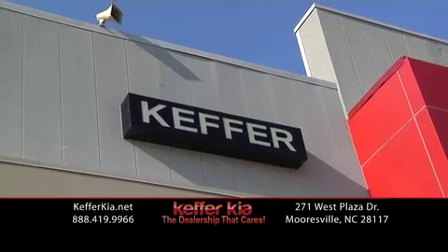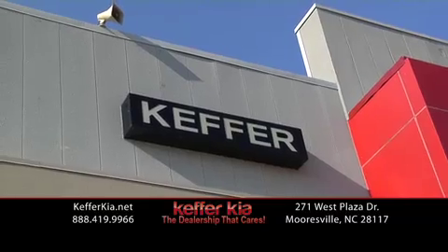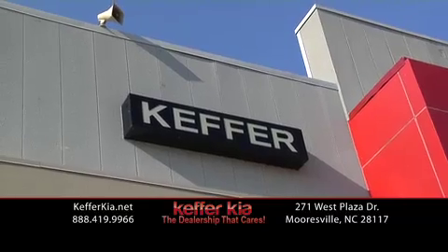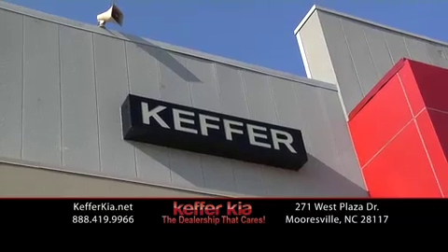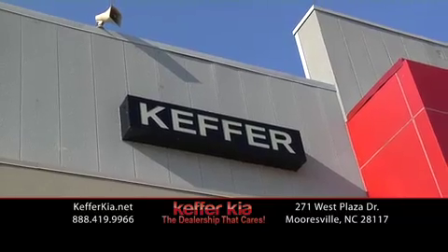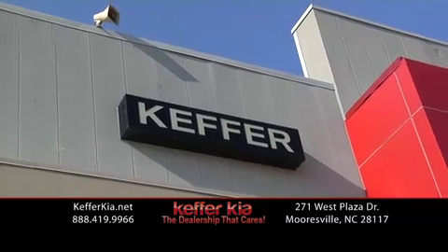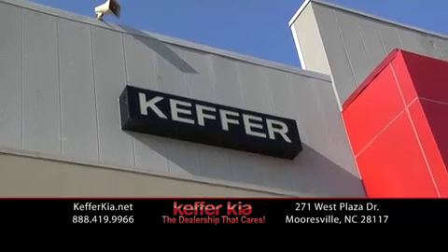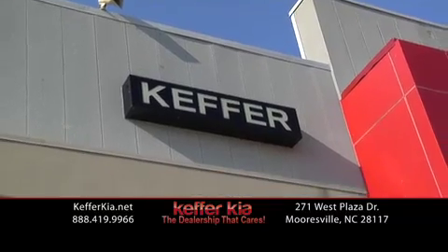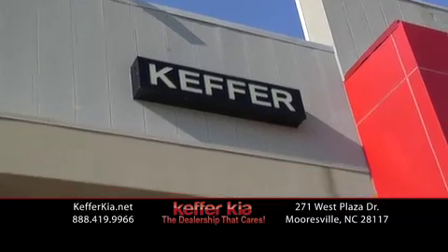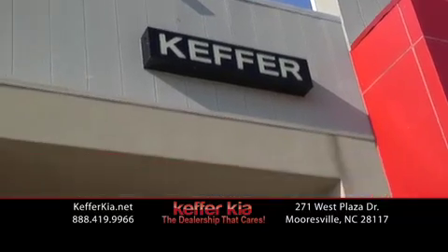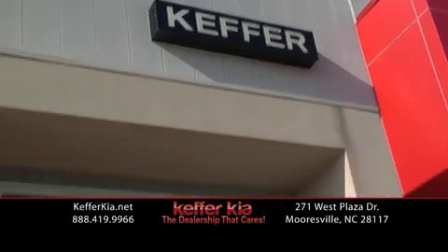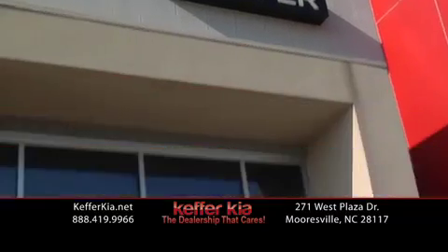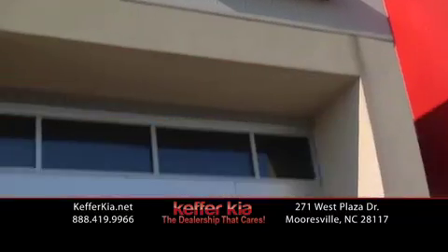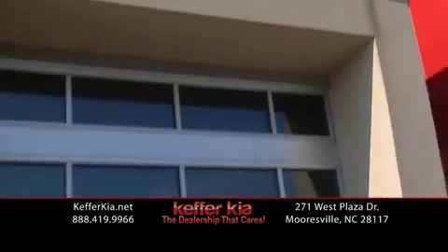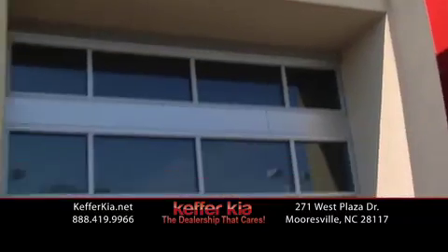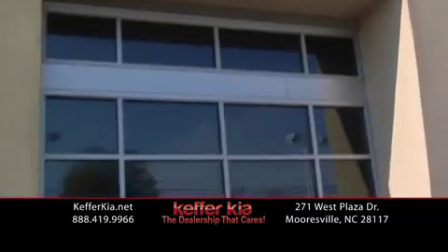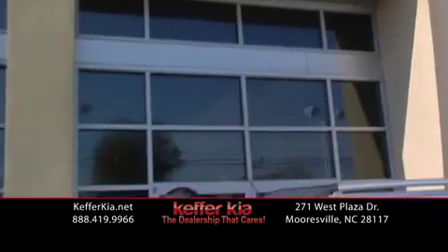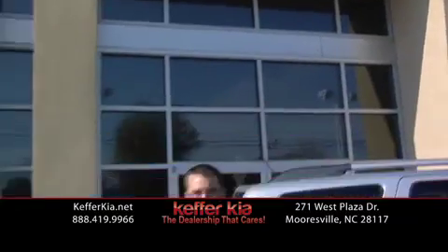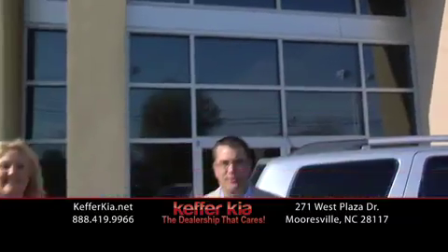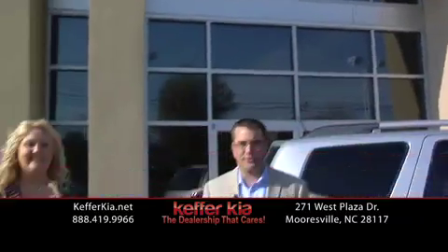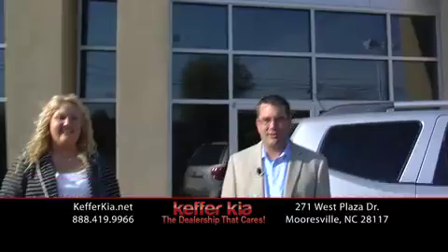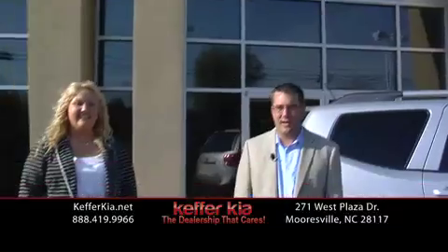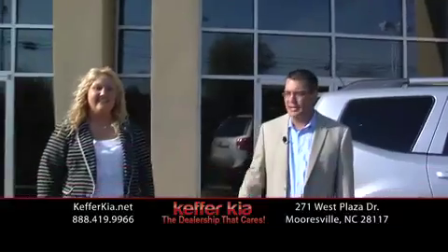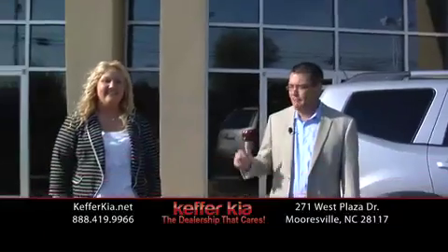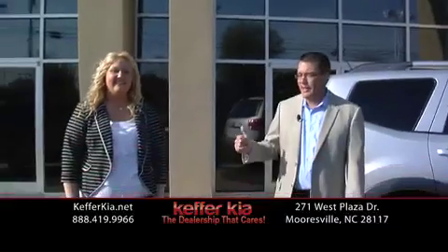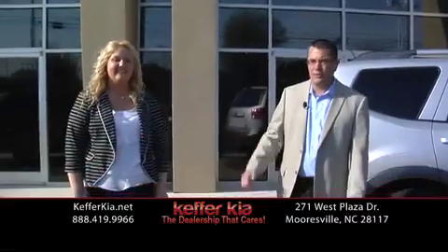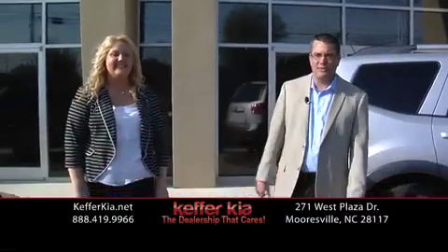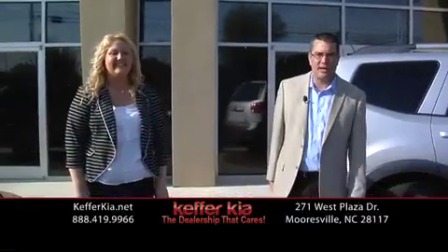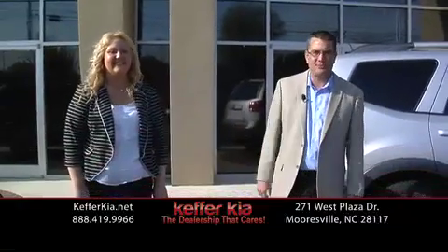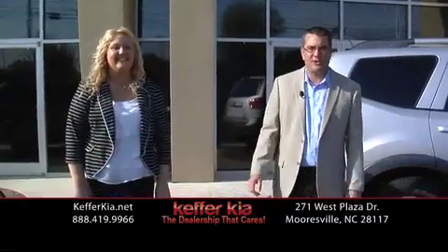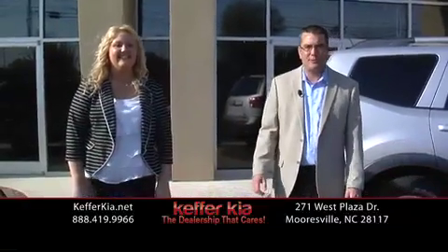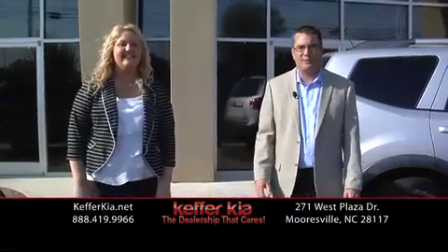Welcome back. Dwayne Smith, Joe Manager of Keffer Kia here in Morrisville, North Carolina. I've got Megan, one of our top salespeople.